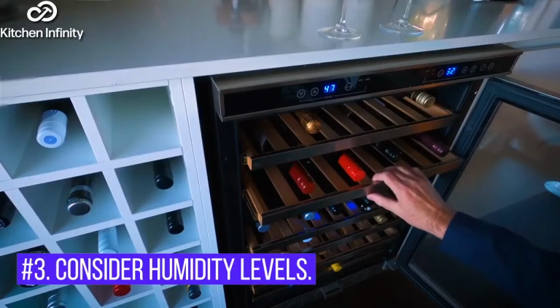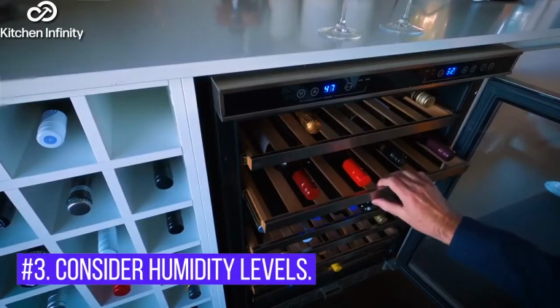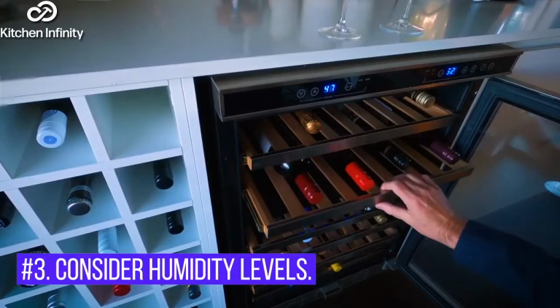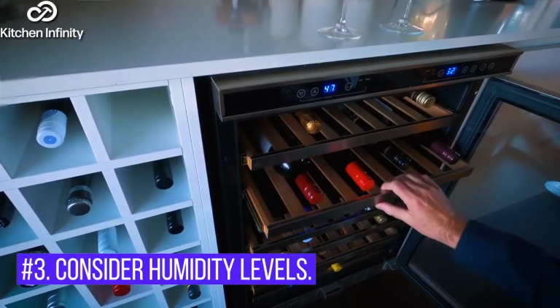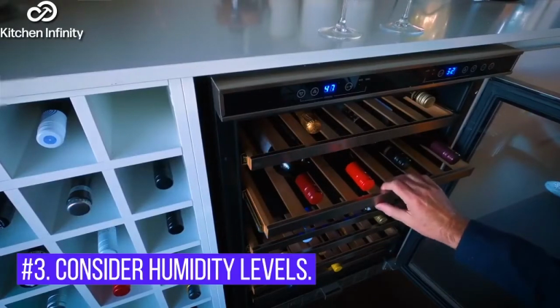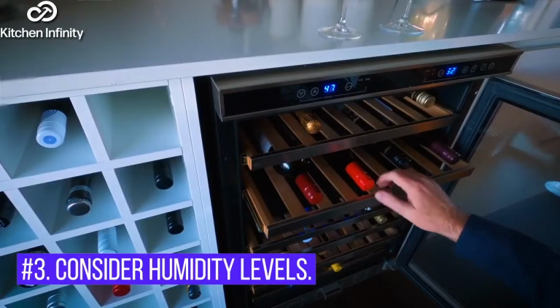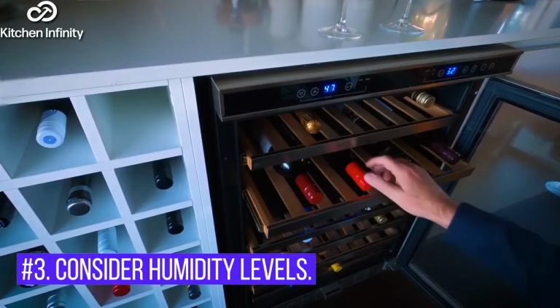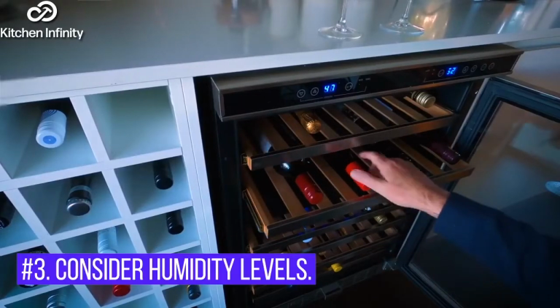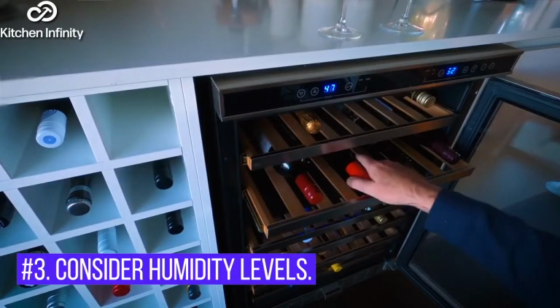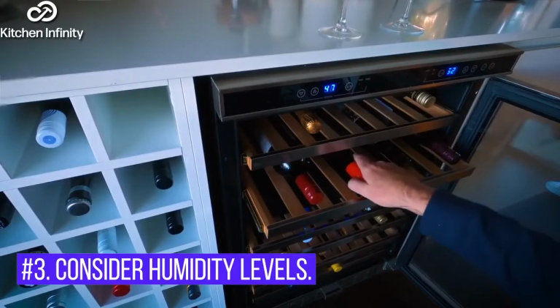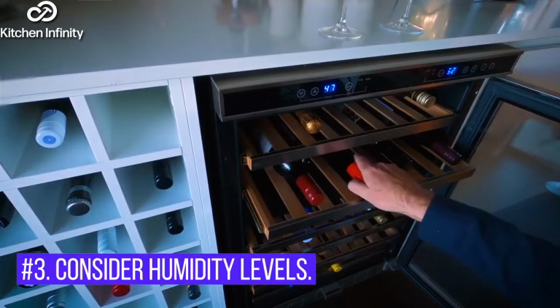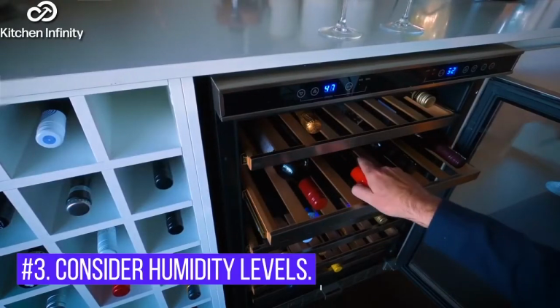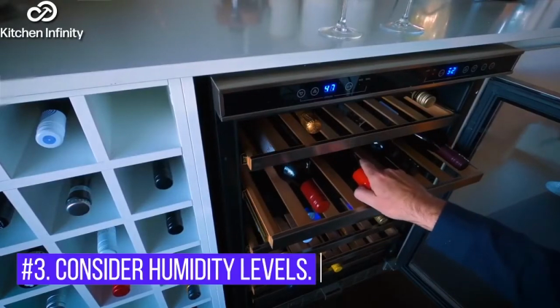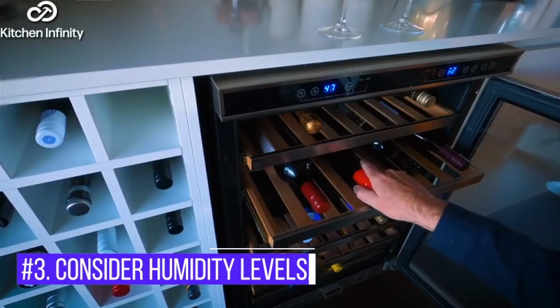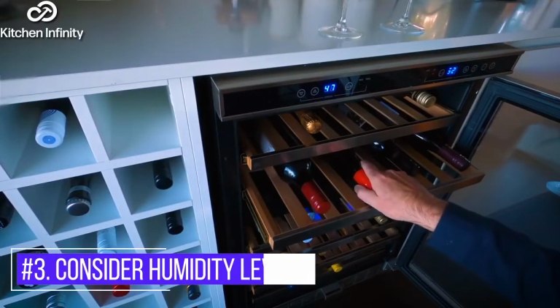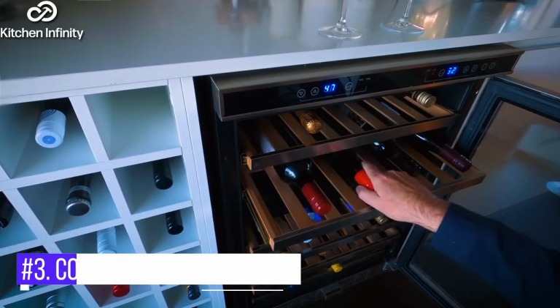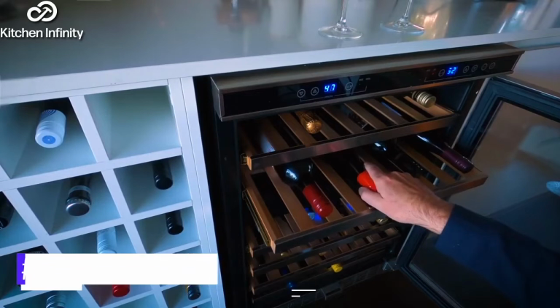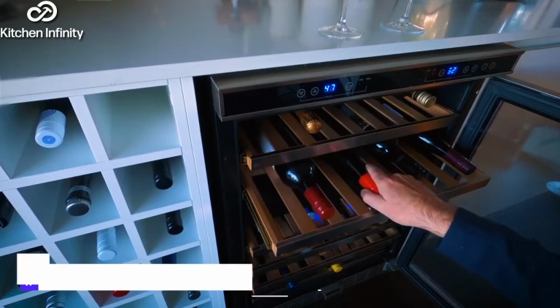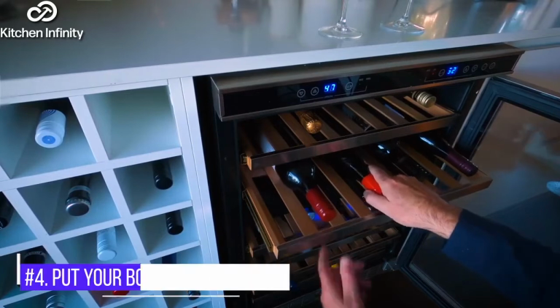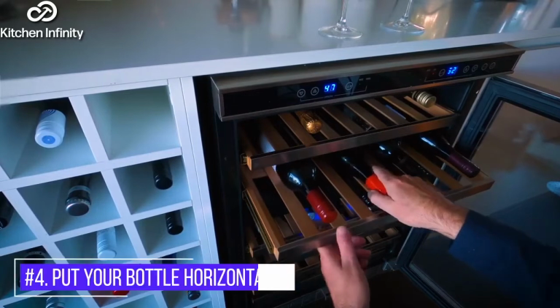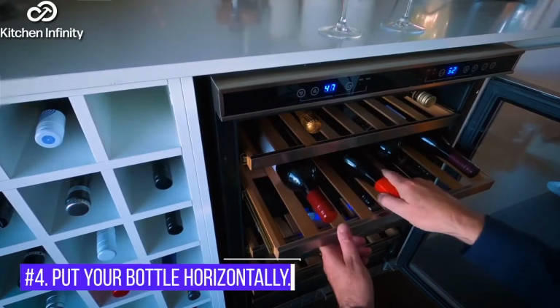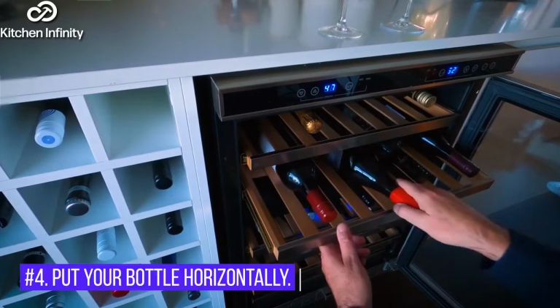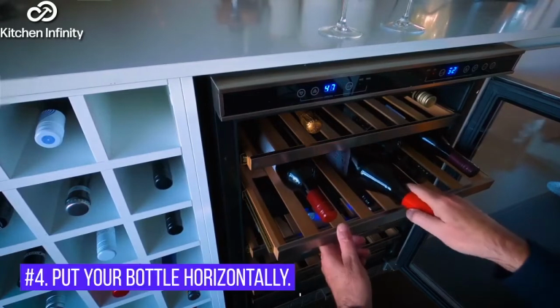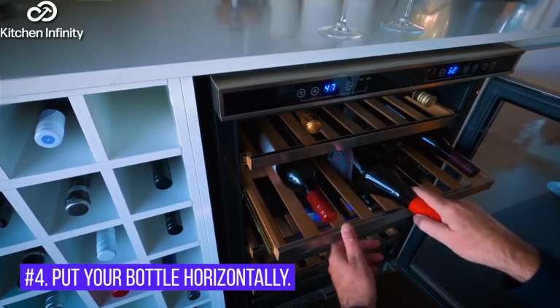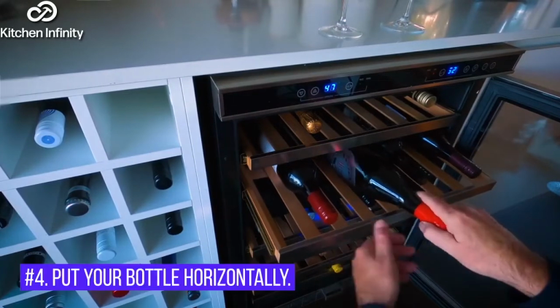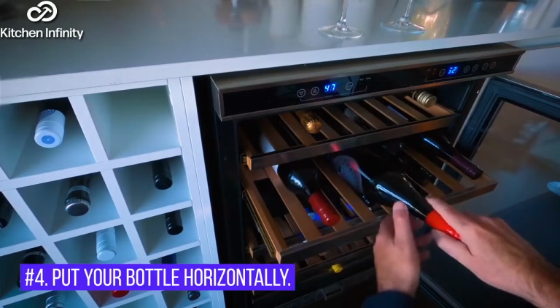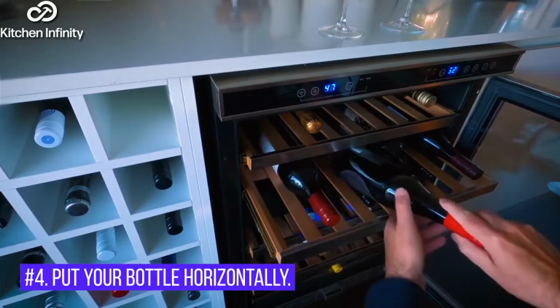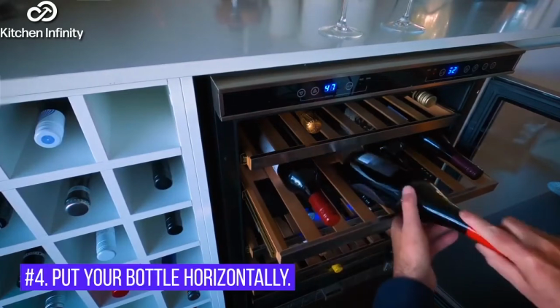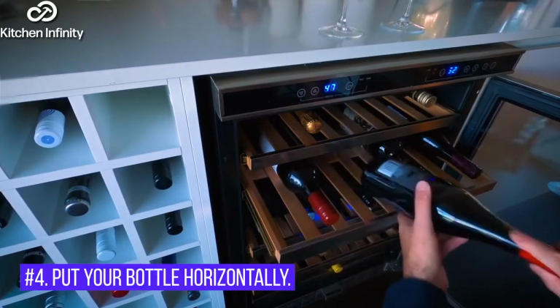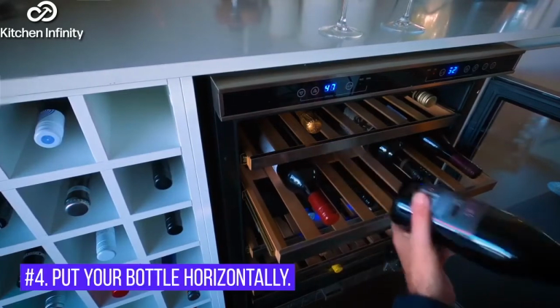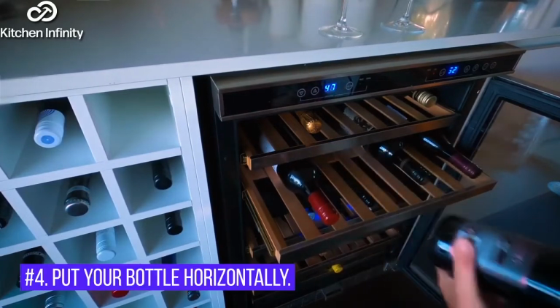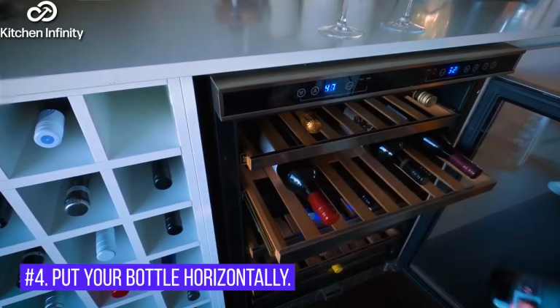3. Consider Humidity Levels. 4. Put Your Bottle Horizontally.